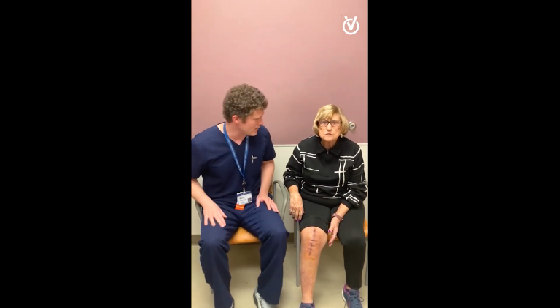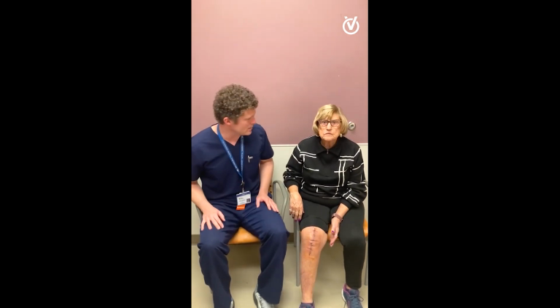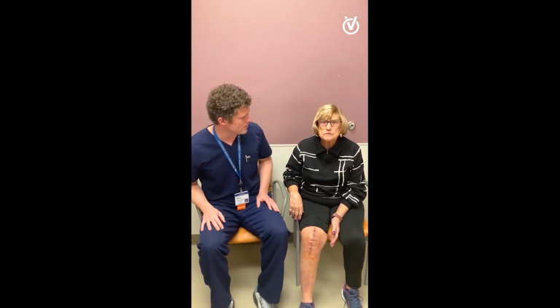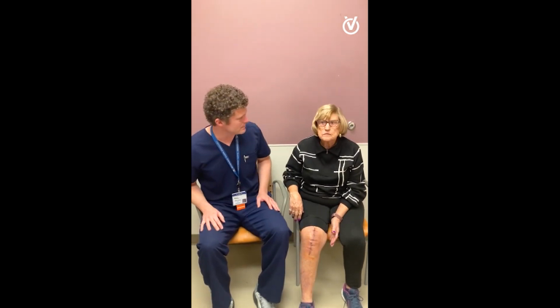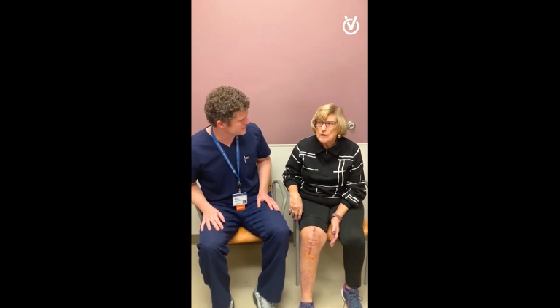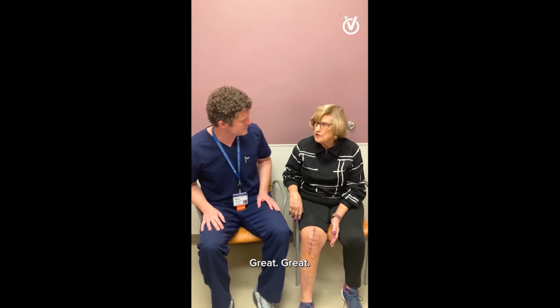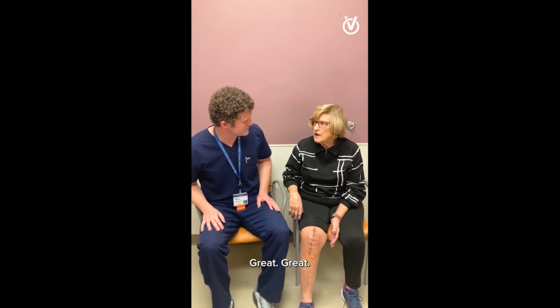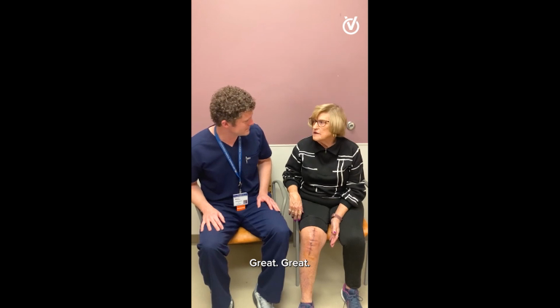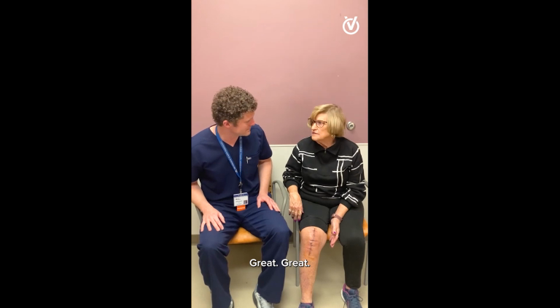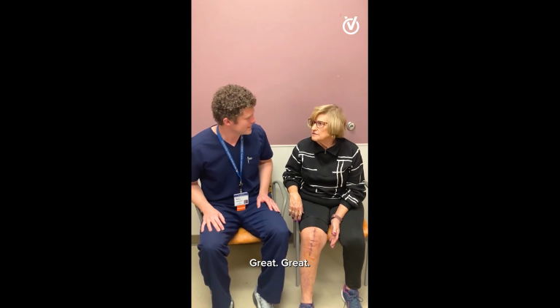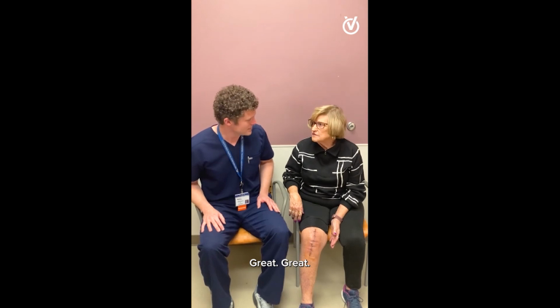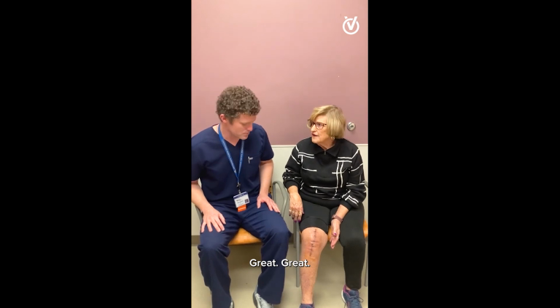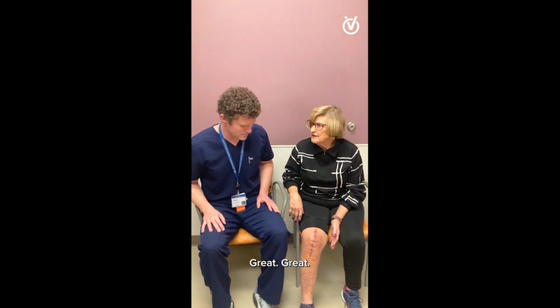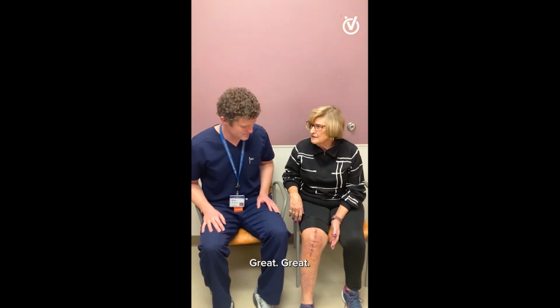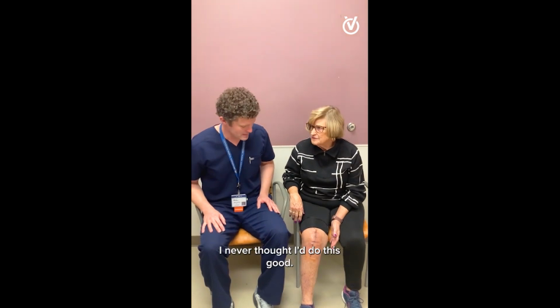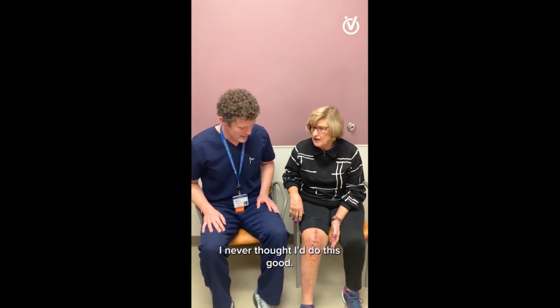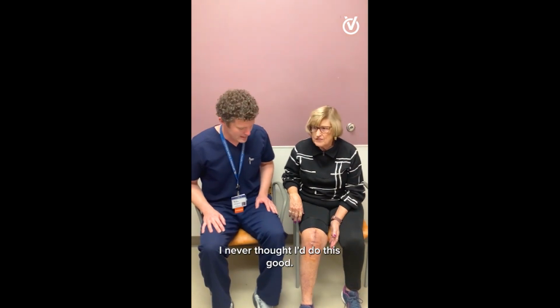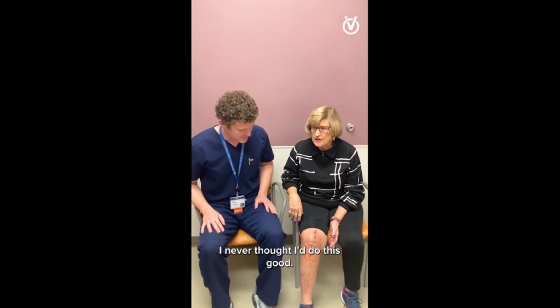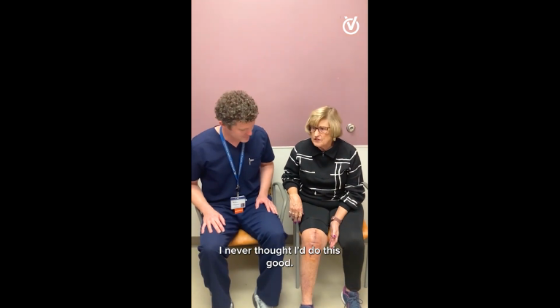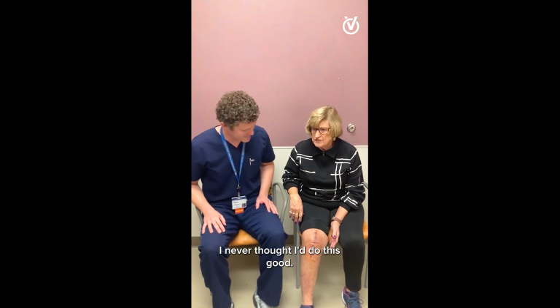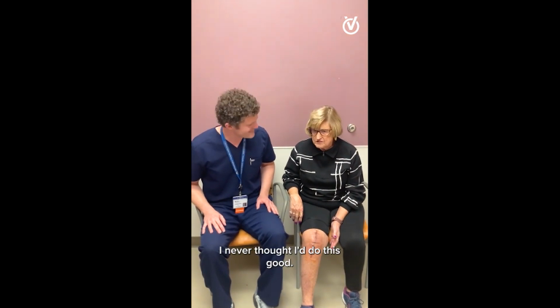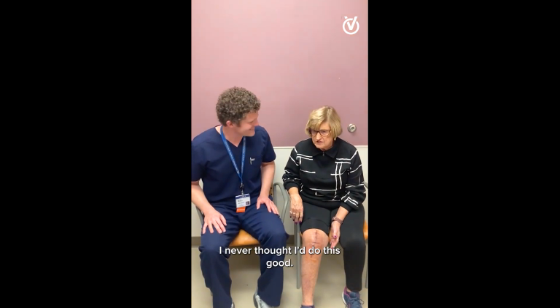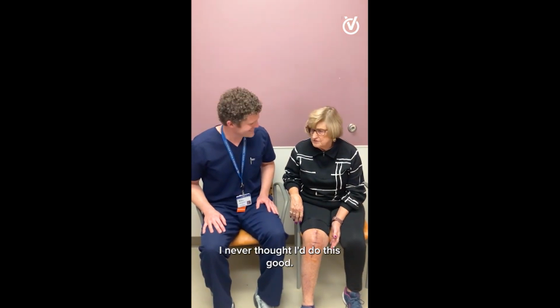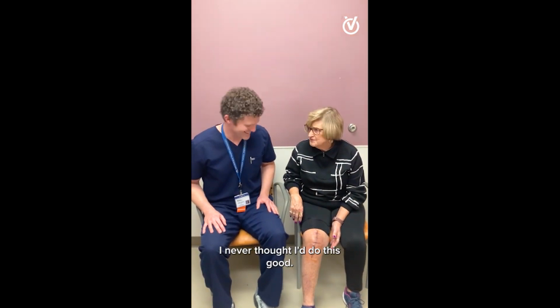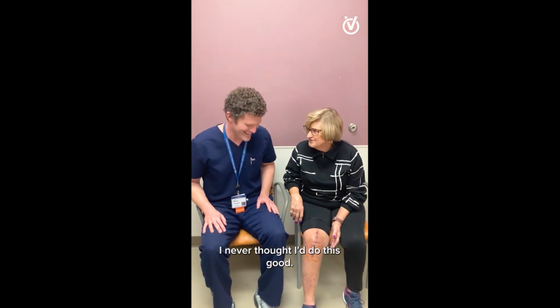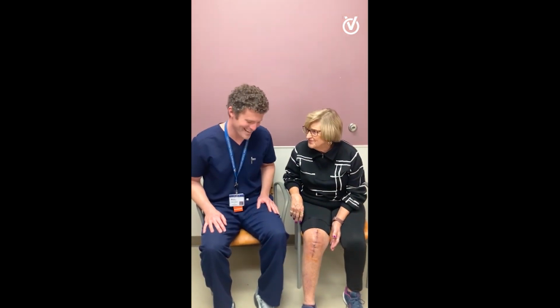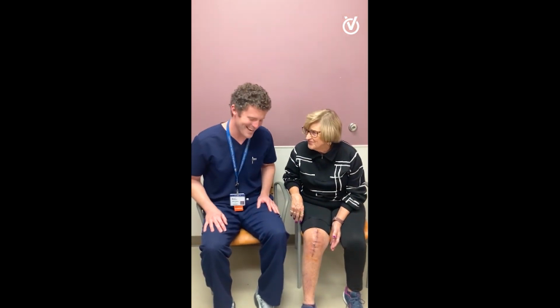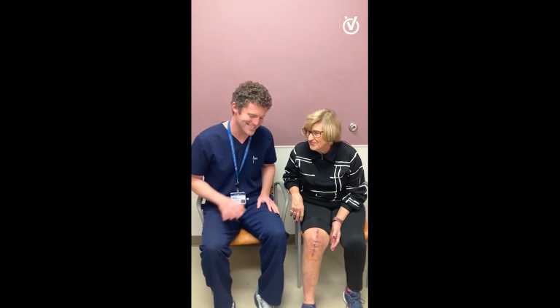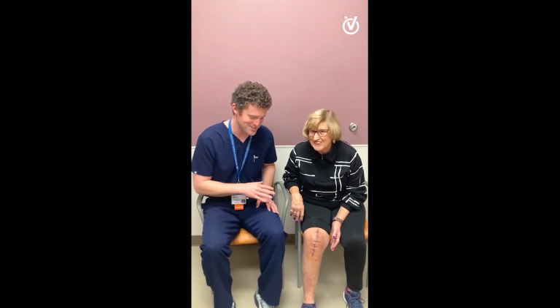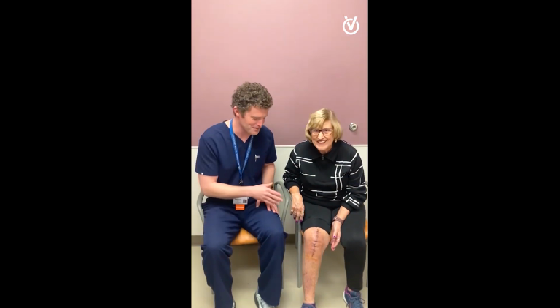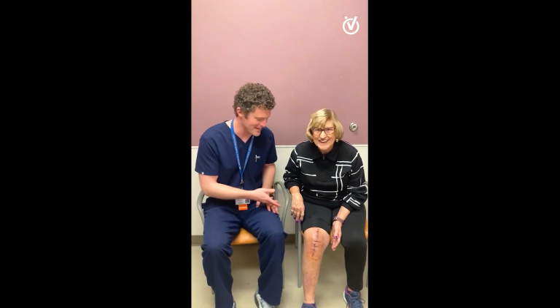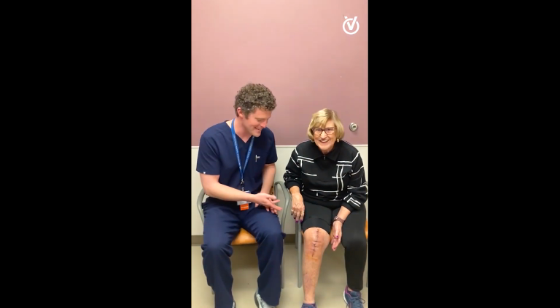How are you doing? Great. Now with 100 — that's good. She's doing fantastic.